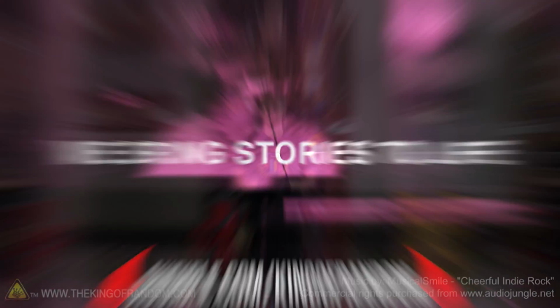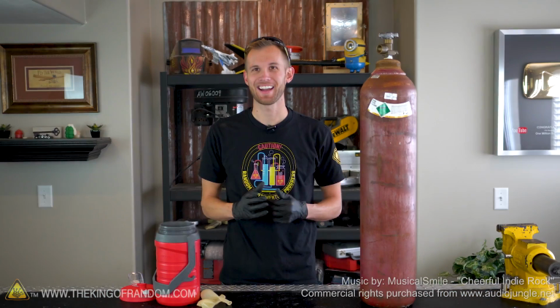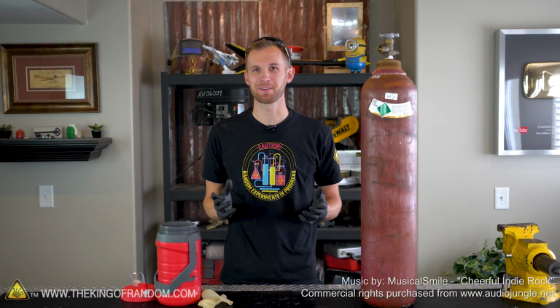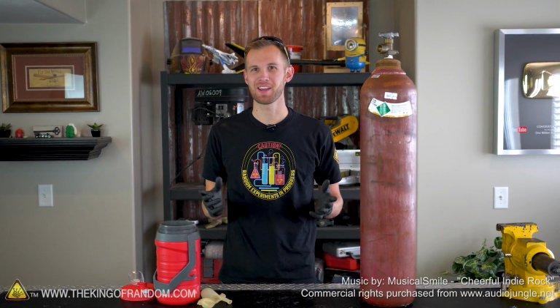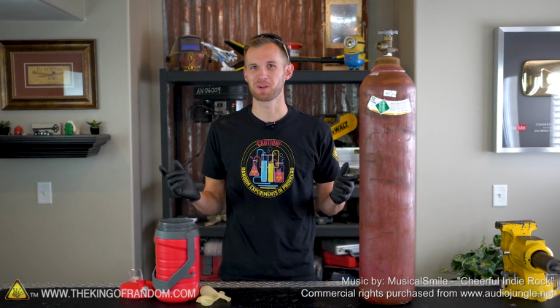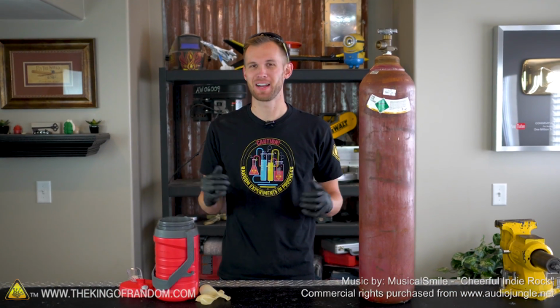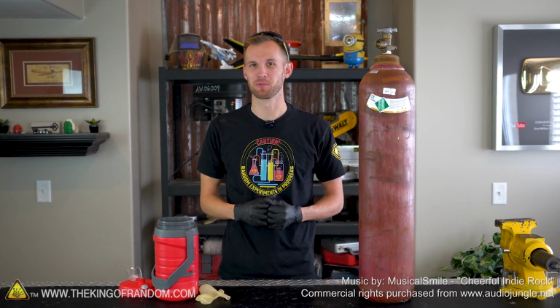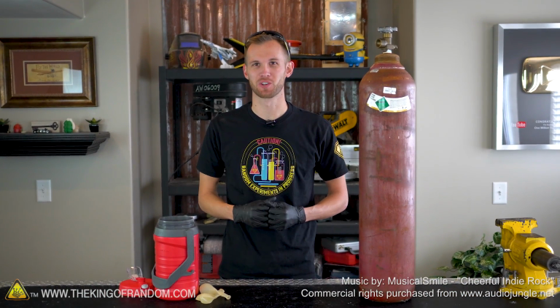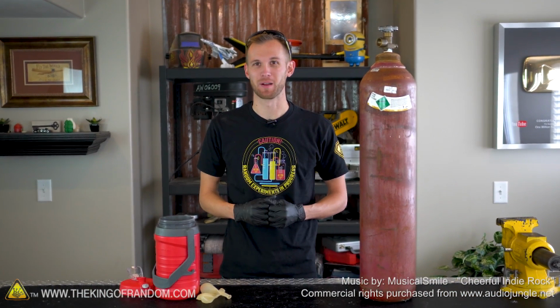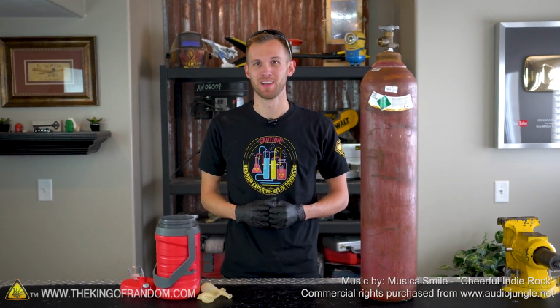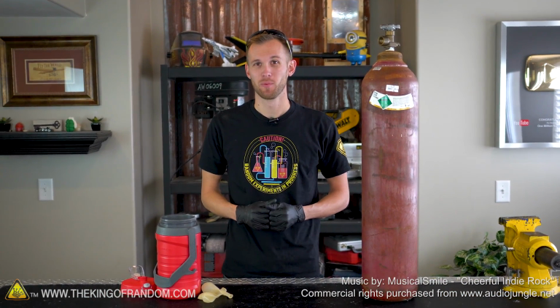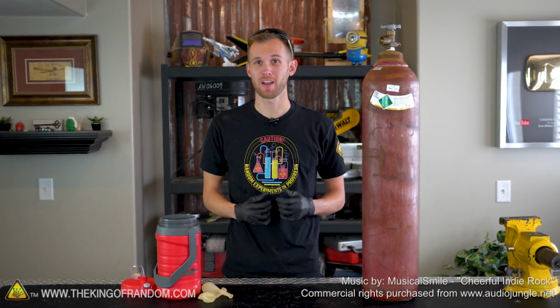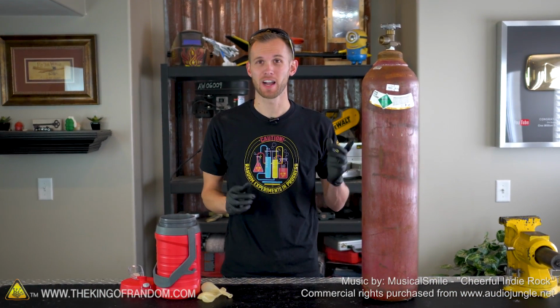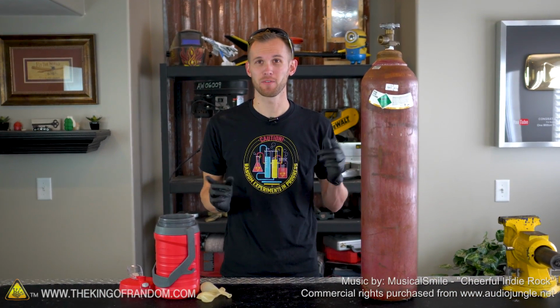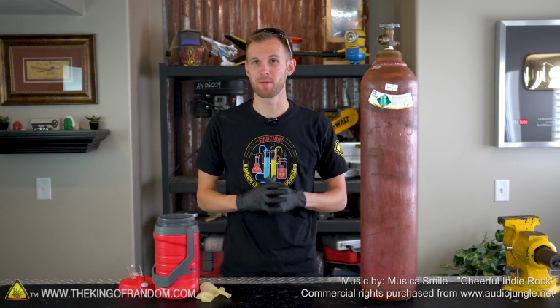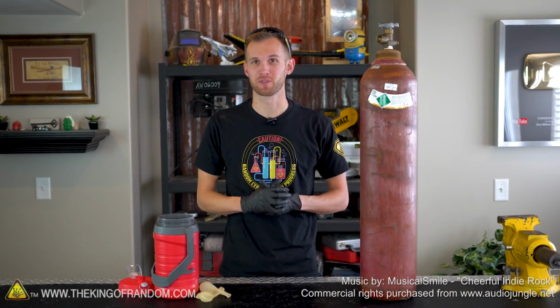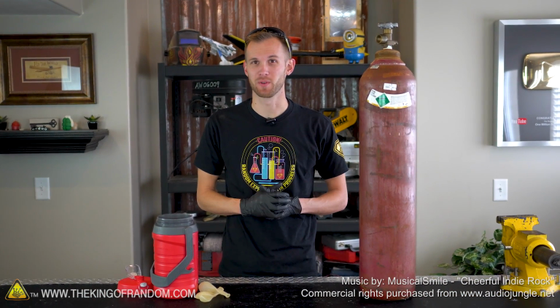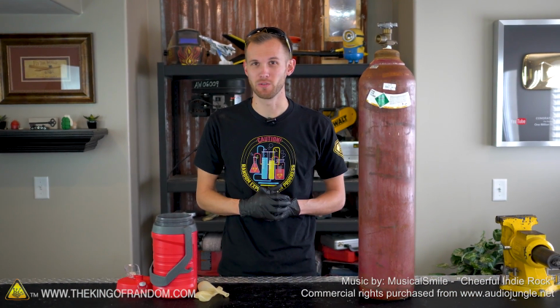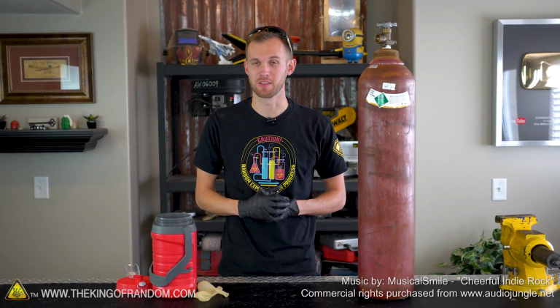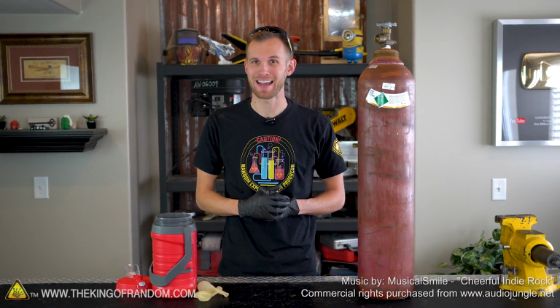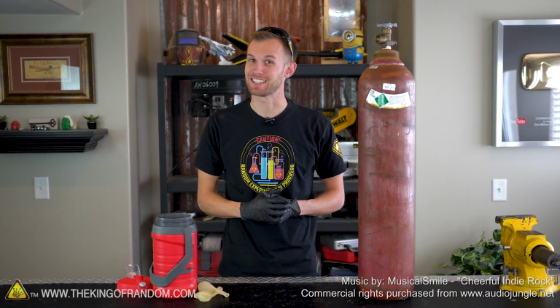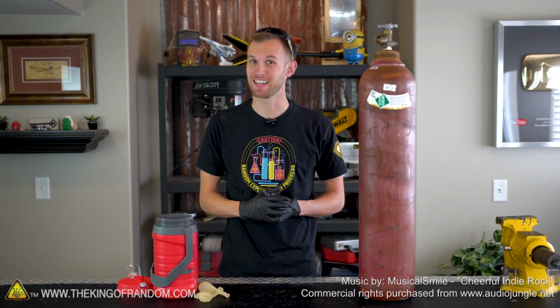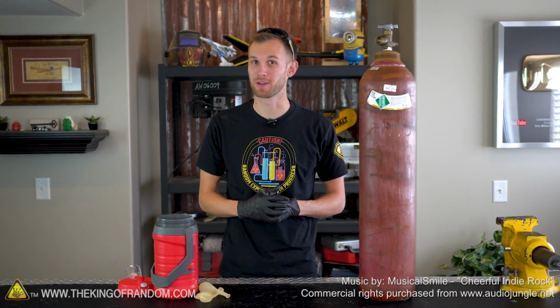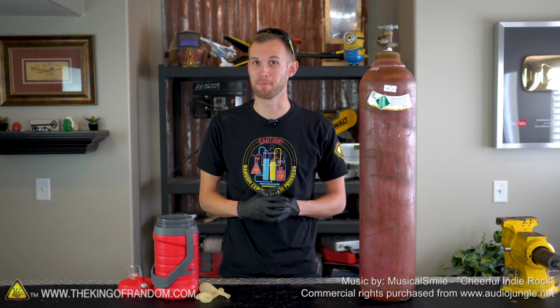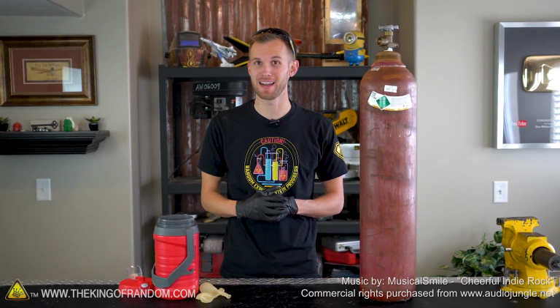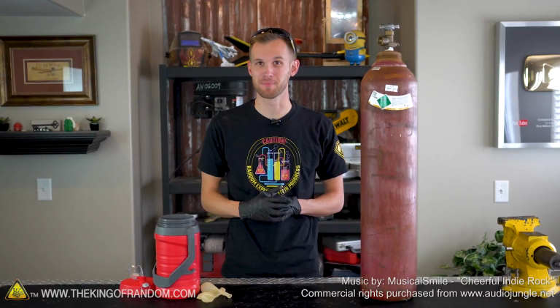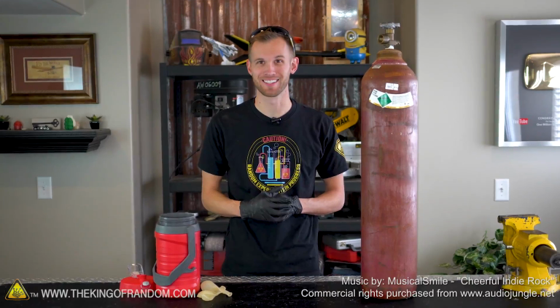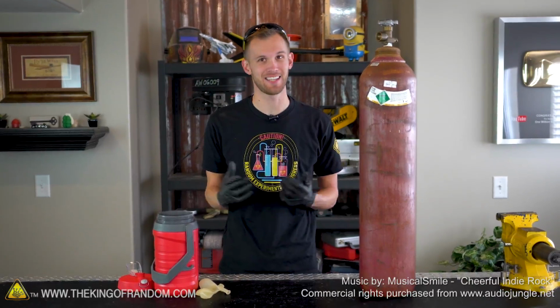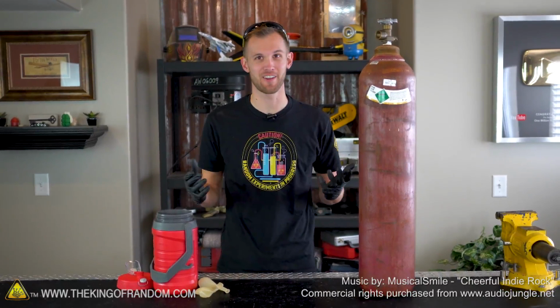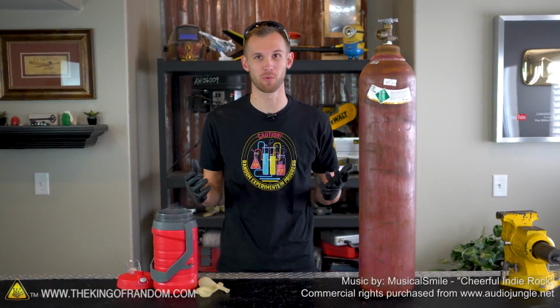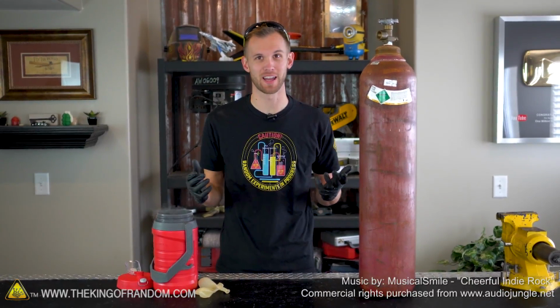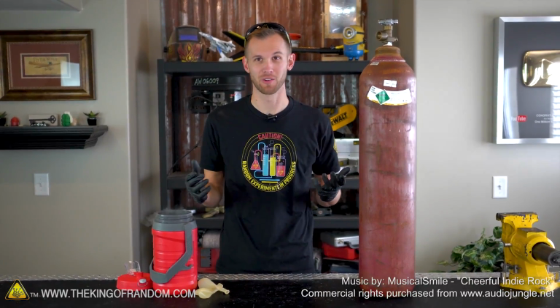Hey guys, I'm Nate. Welcome back to the workshop. We've got a couple of chemicals that we've used in the past and today we're going to combine them and see how they work out.